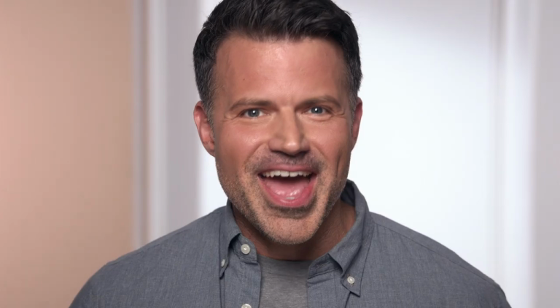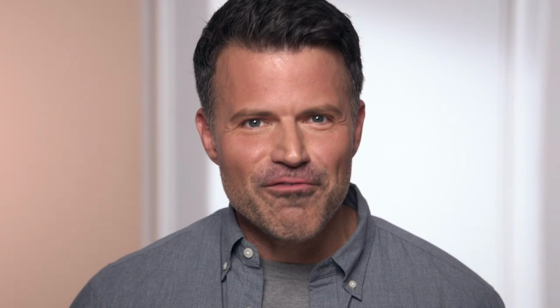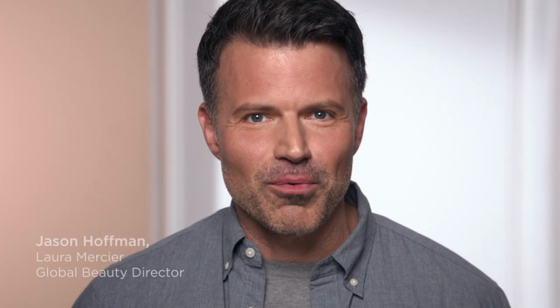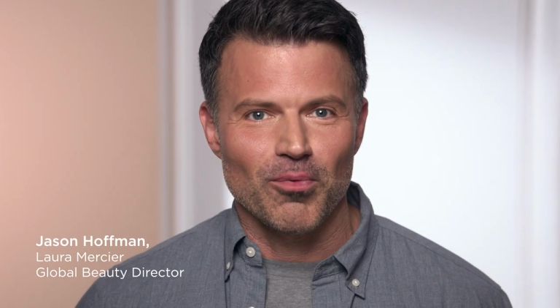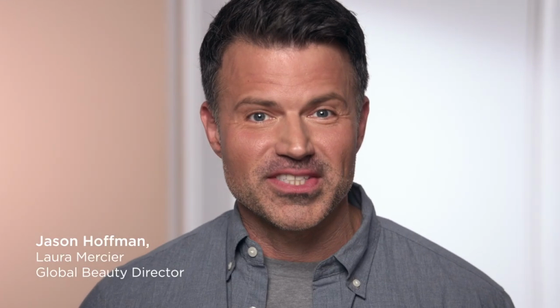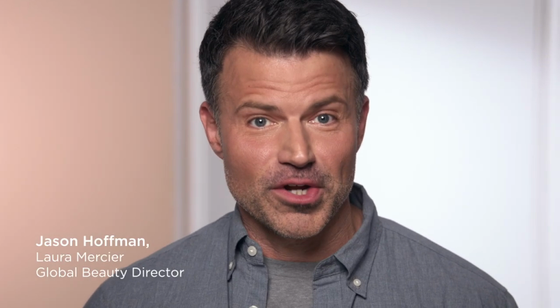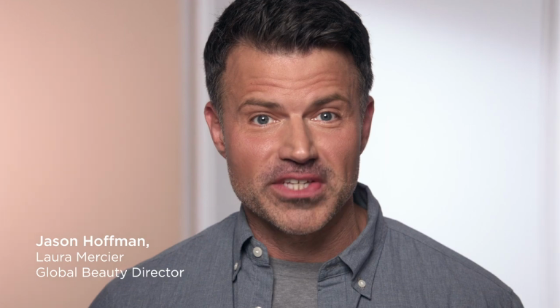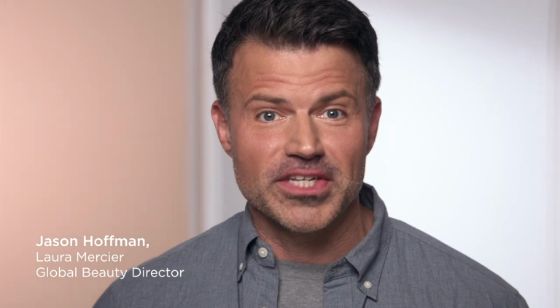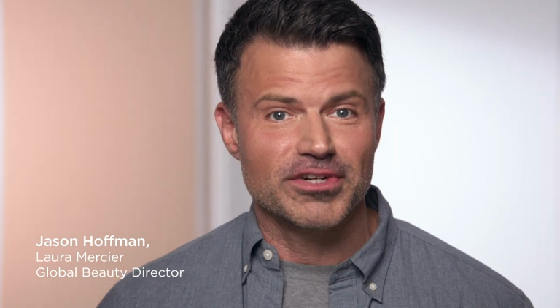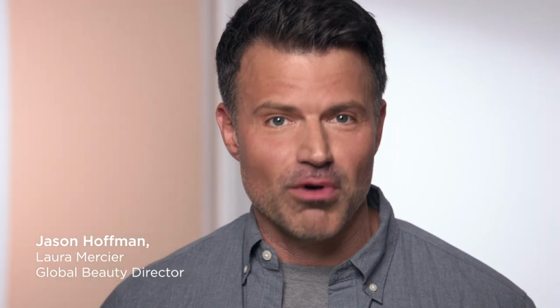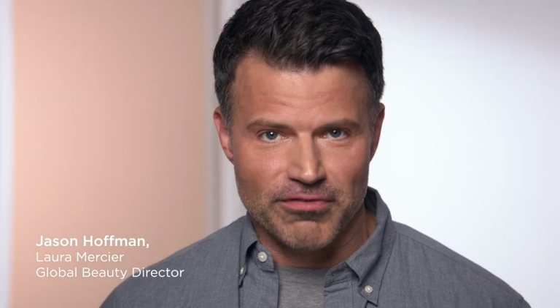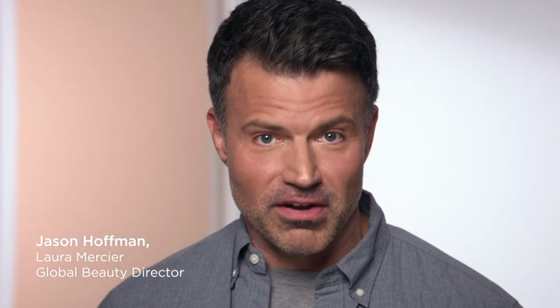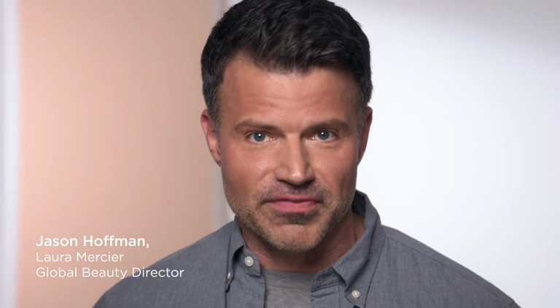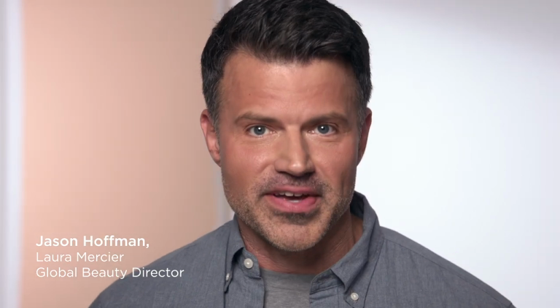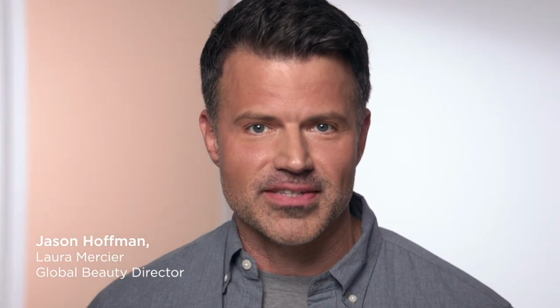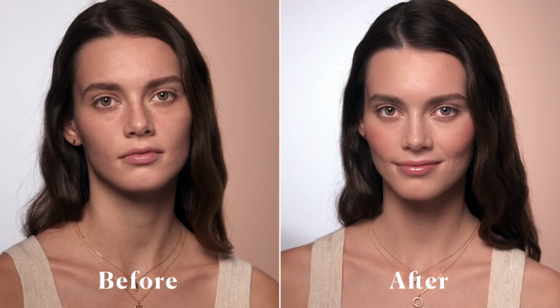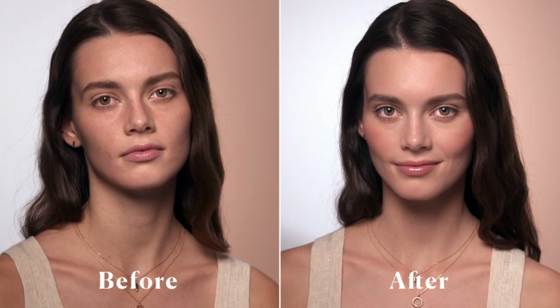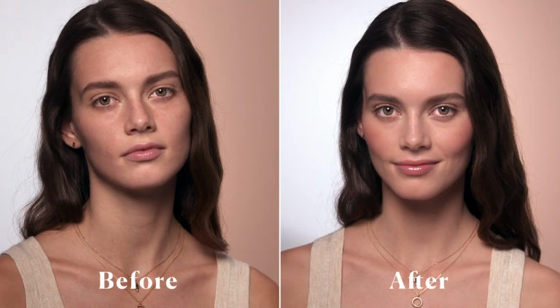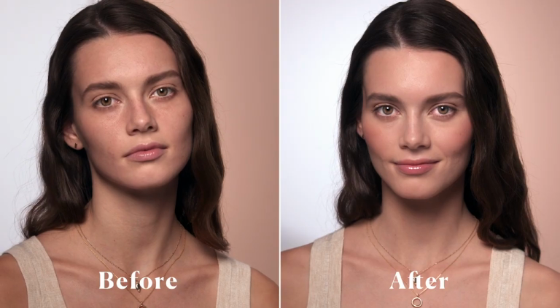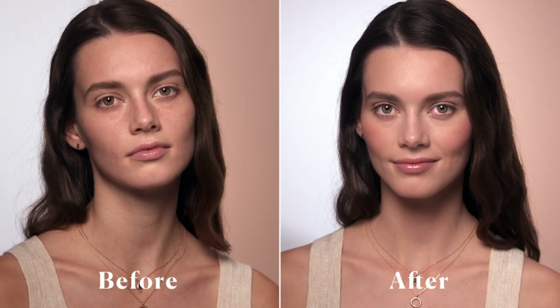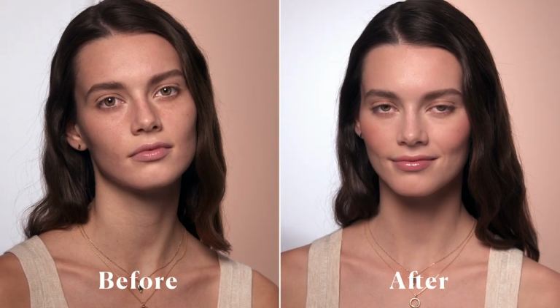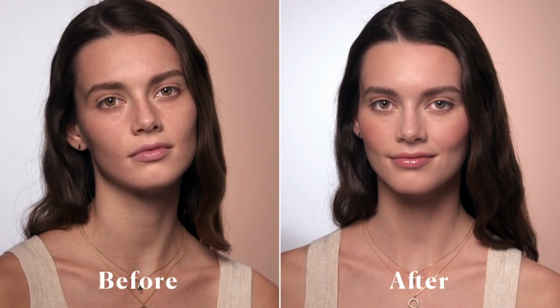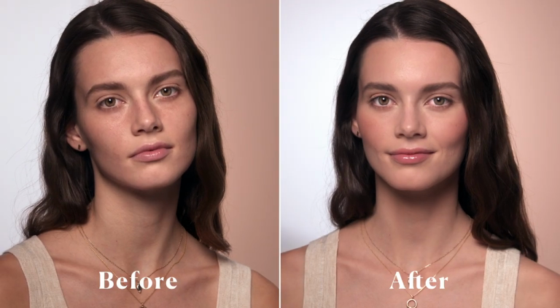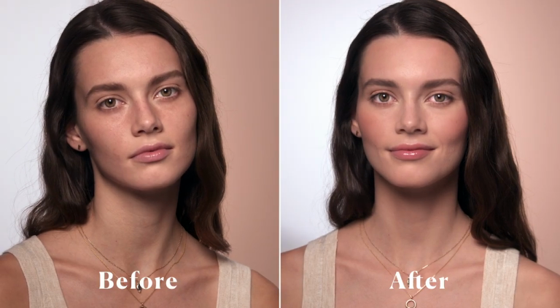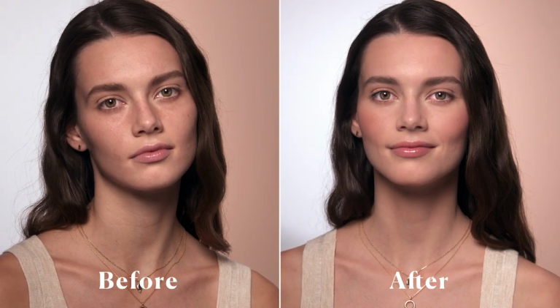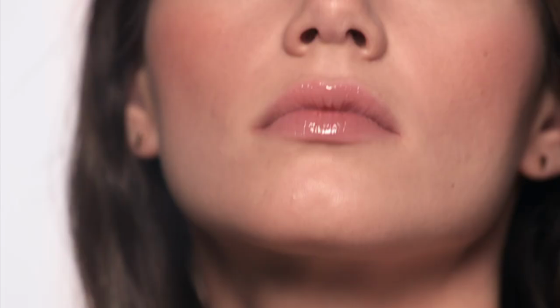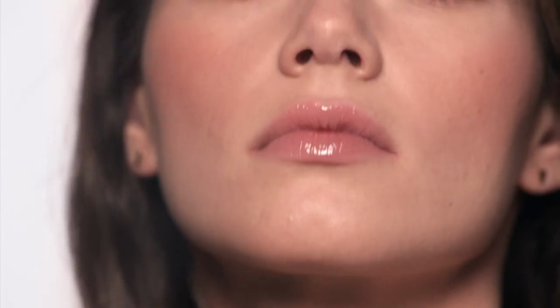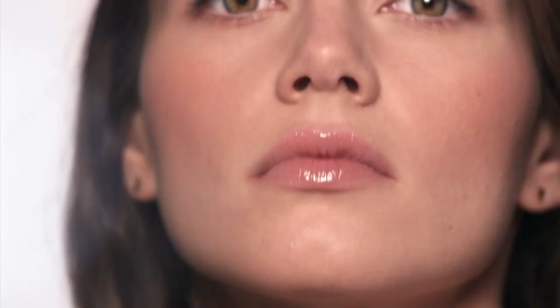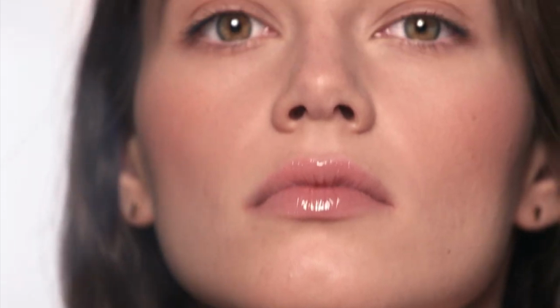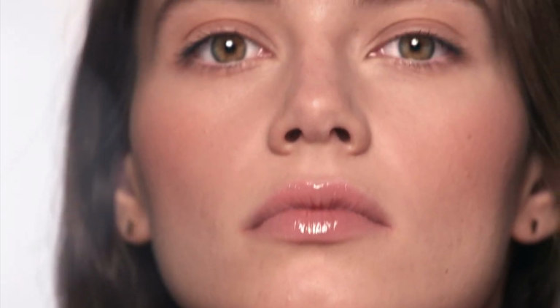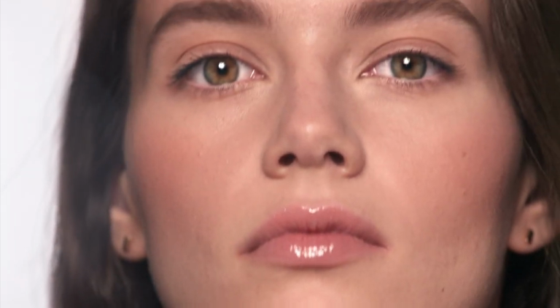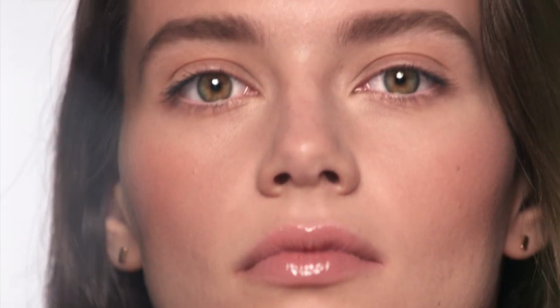Everyone wants to know the secret to our flawless face. Let me show you how it's done using Laura's four-part technique.